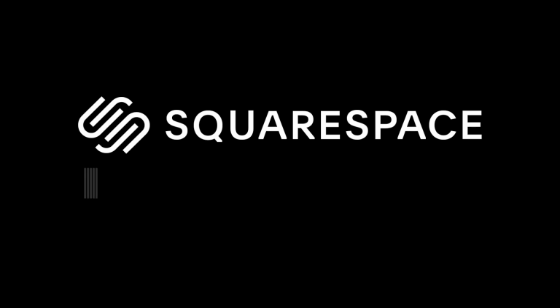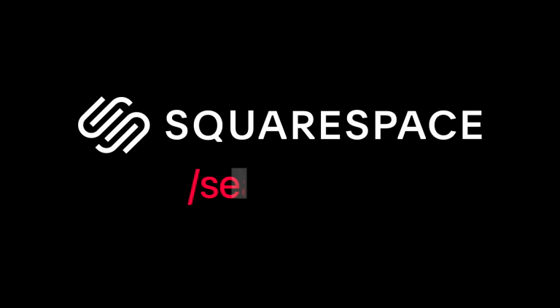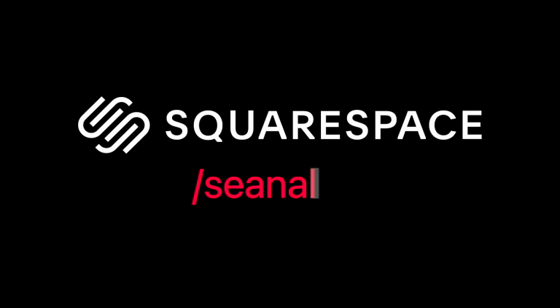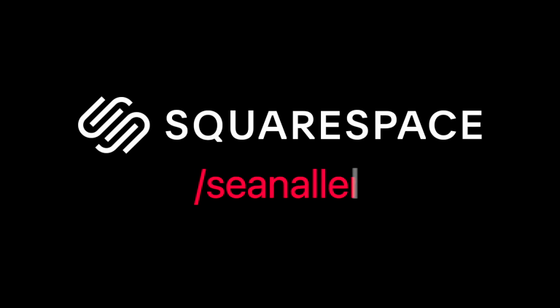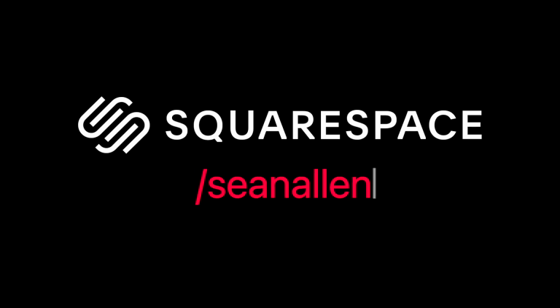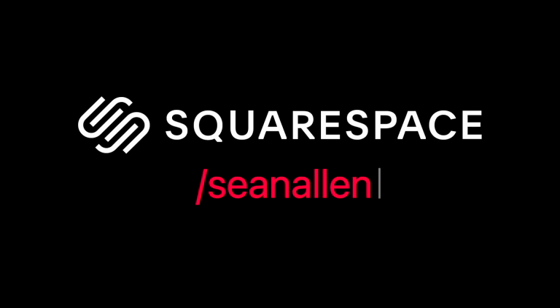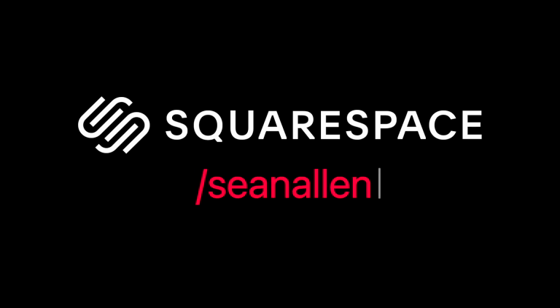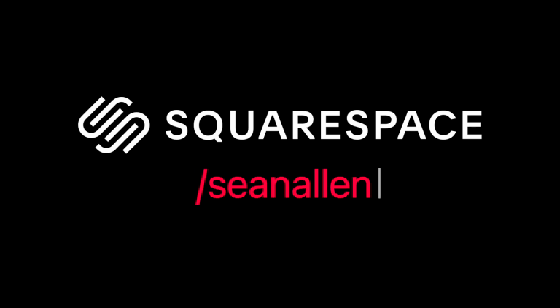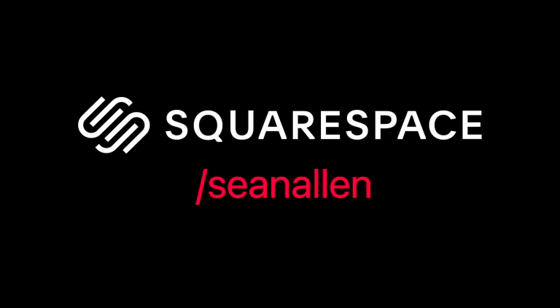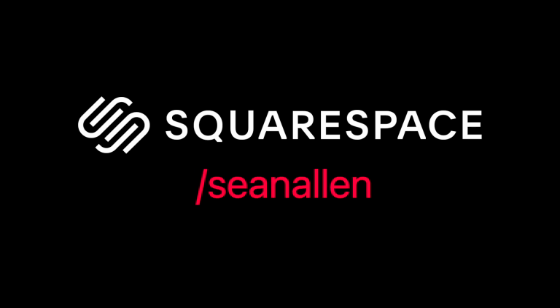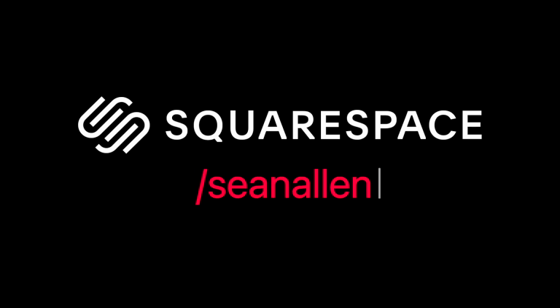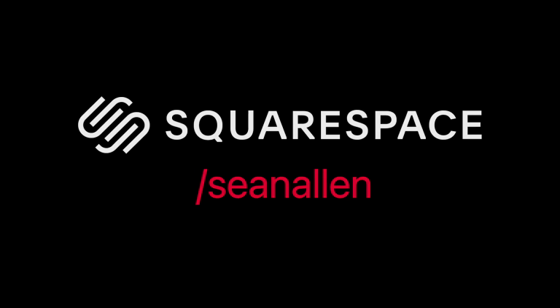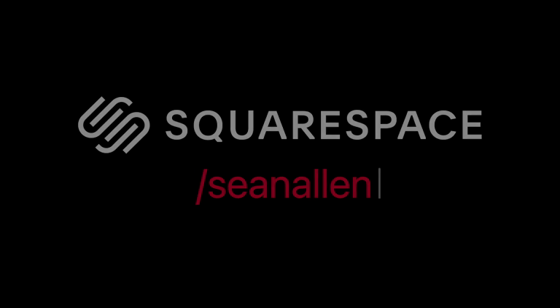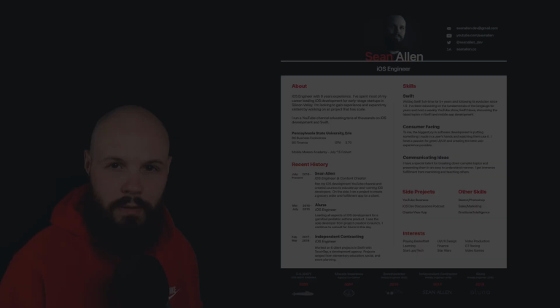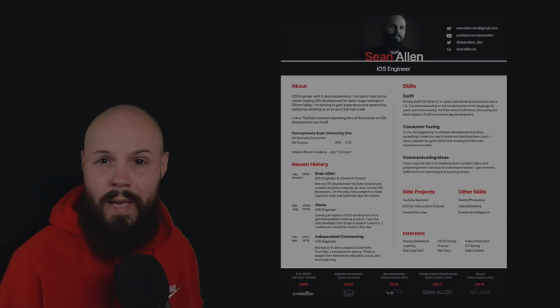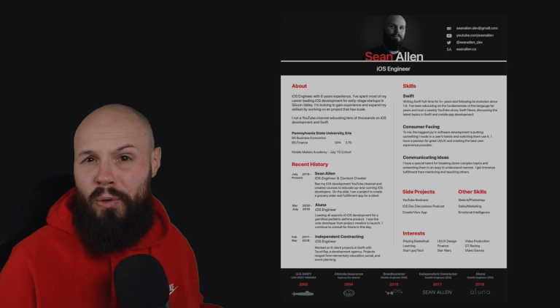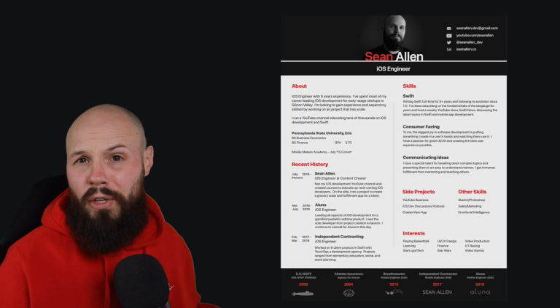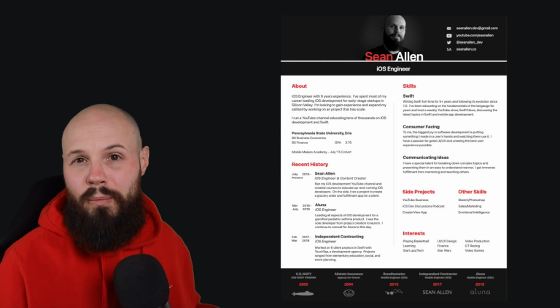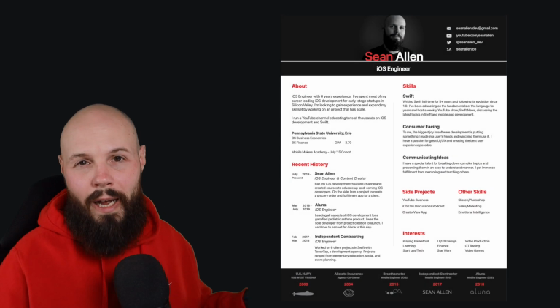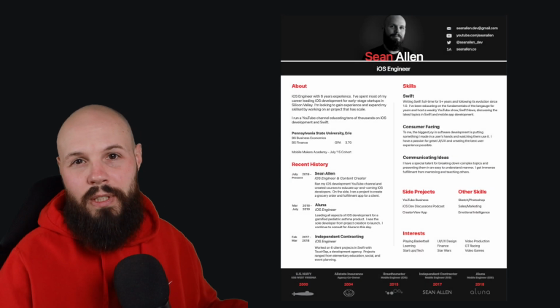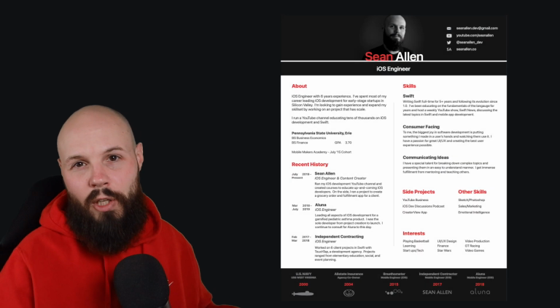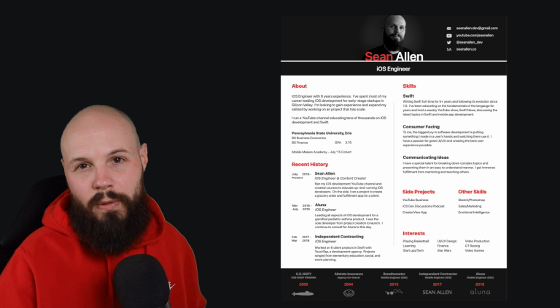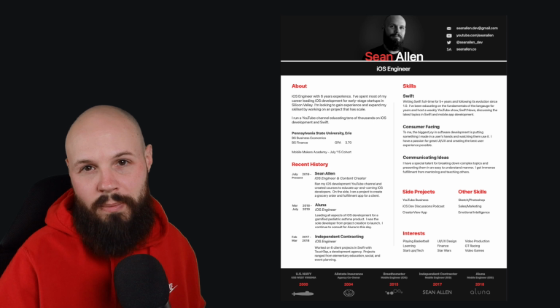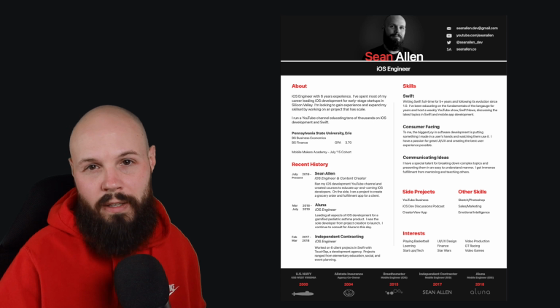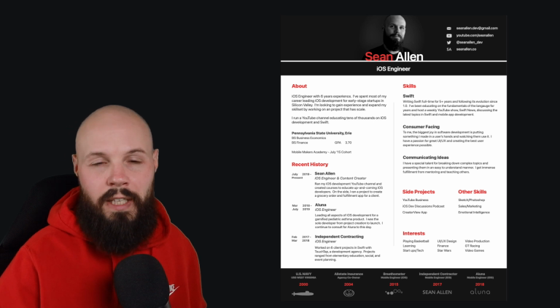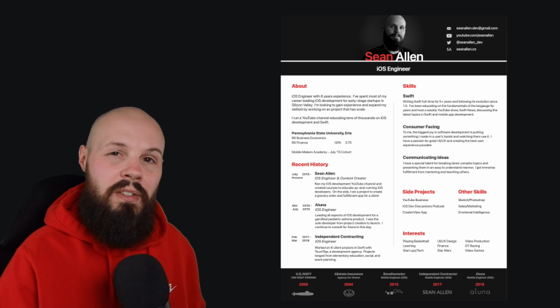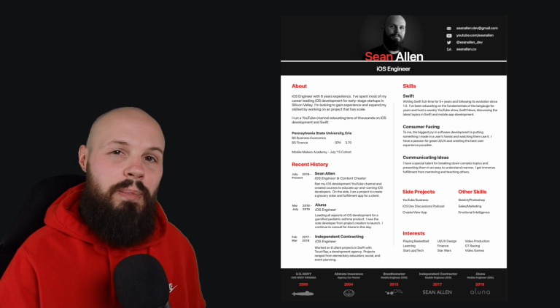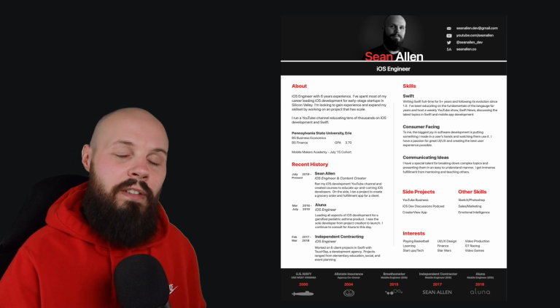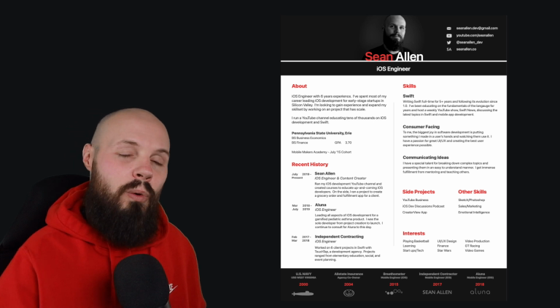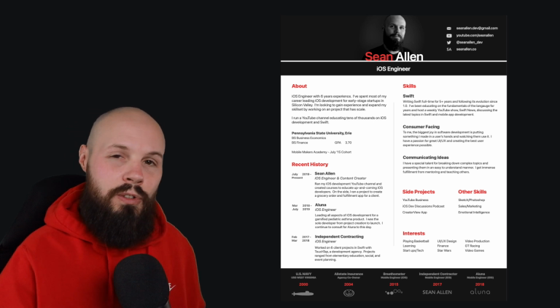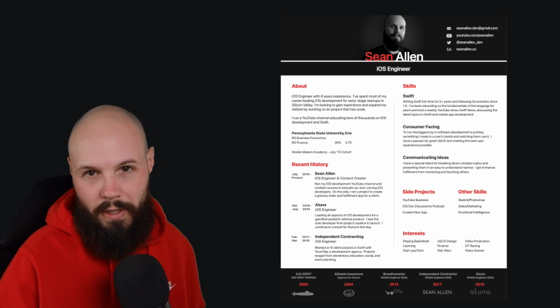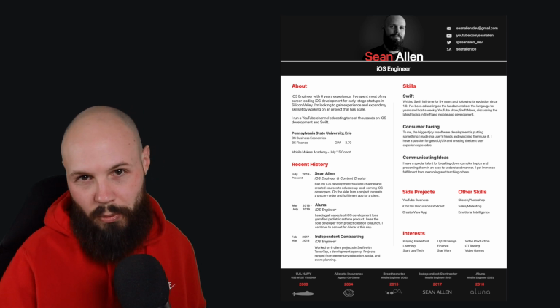Today's video is sponsored by Squarespace. Today I'm going to walk you through my iOS developer resume that I just updated for 2021.